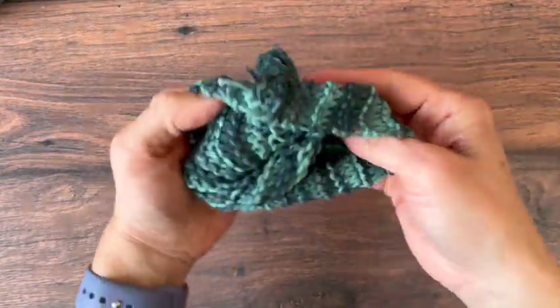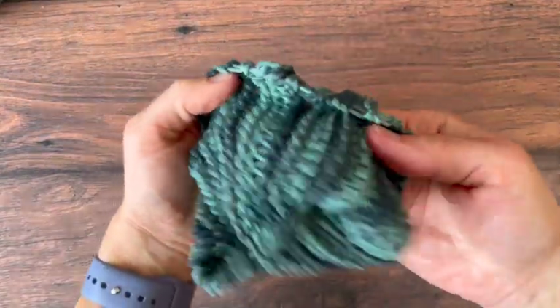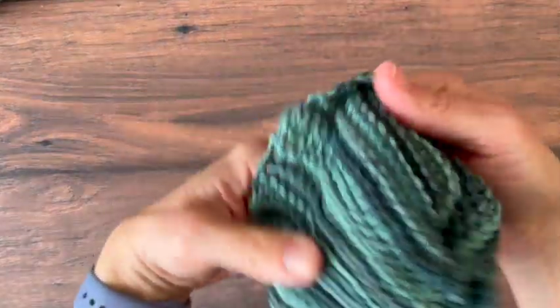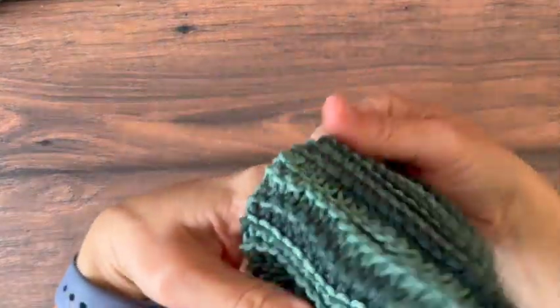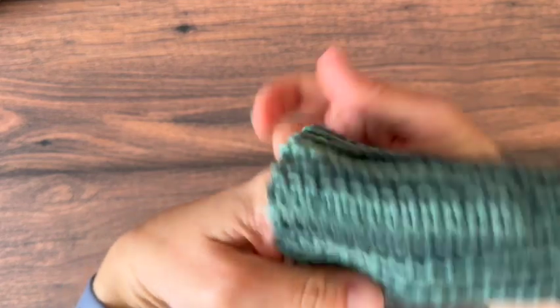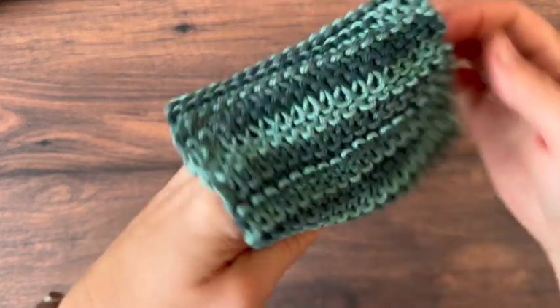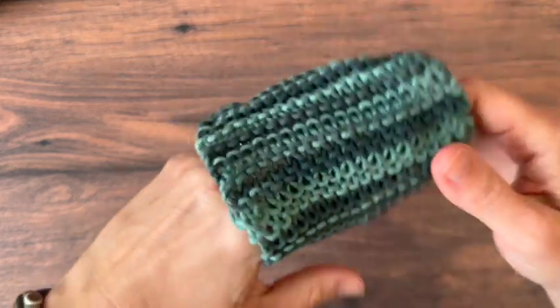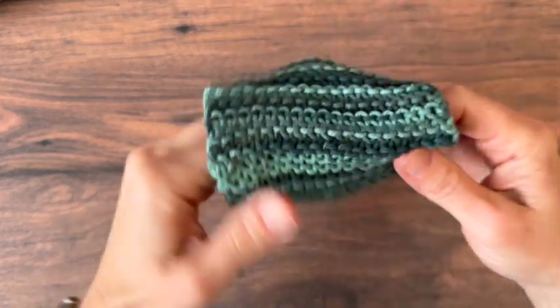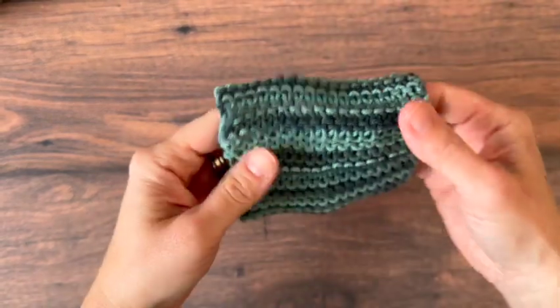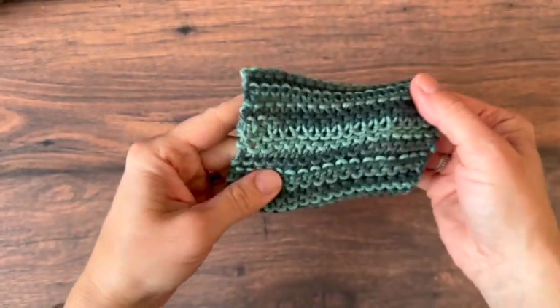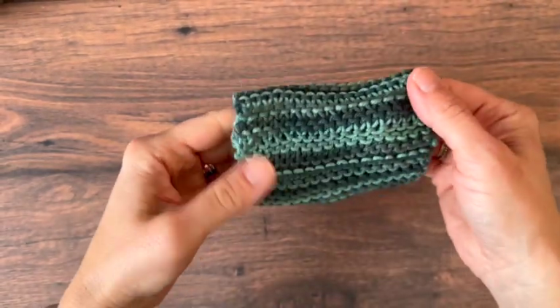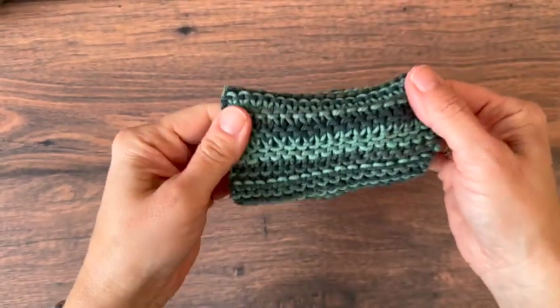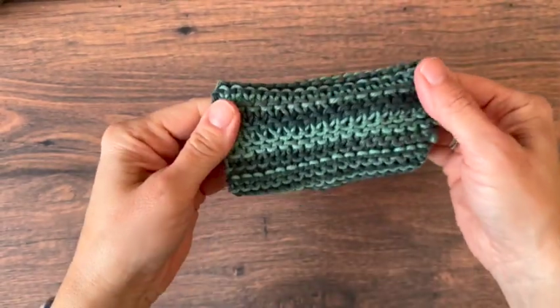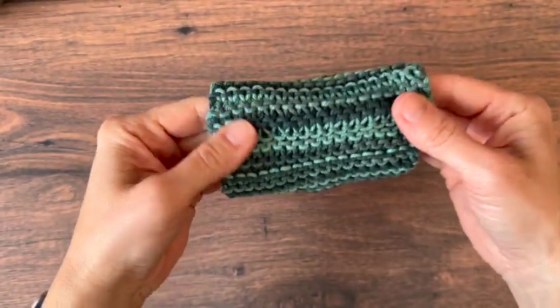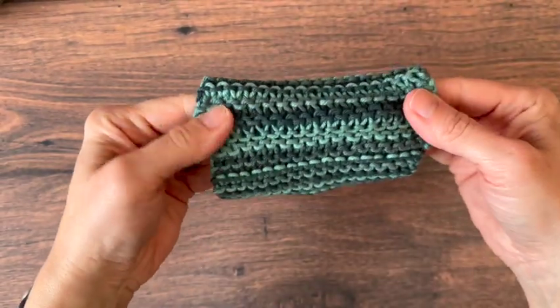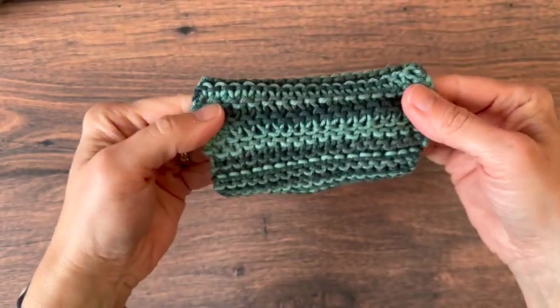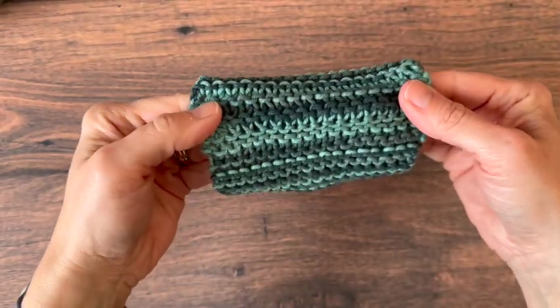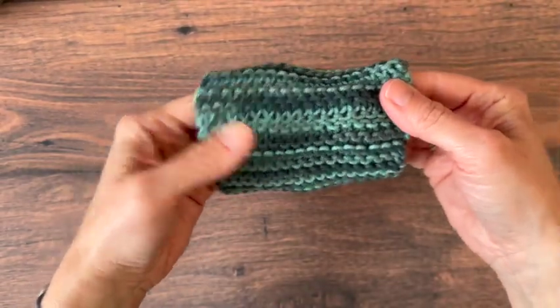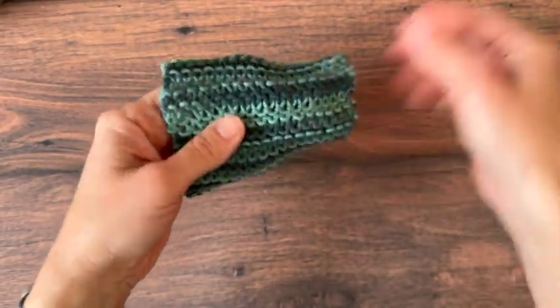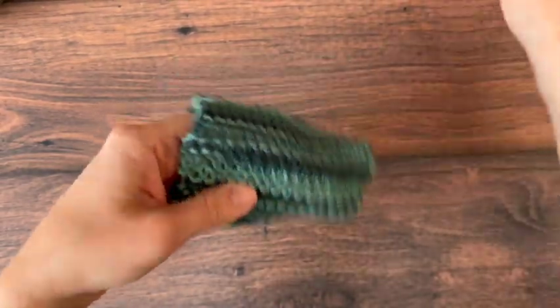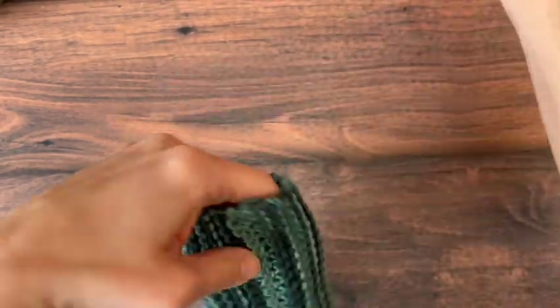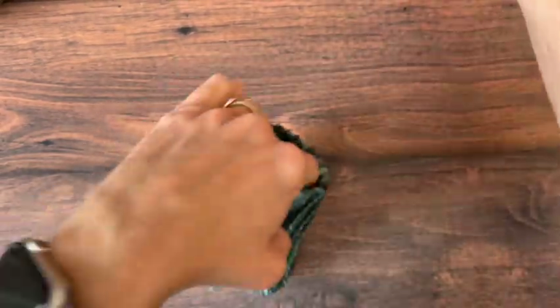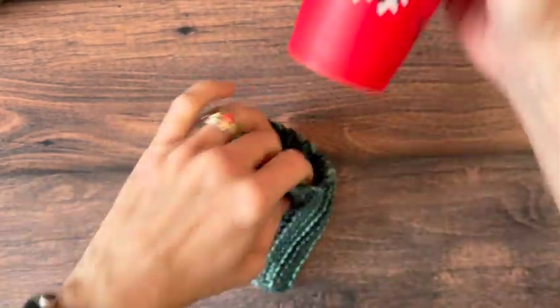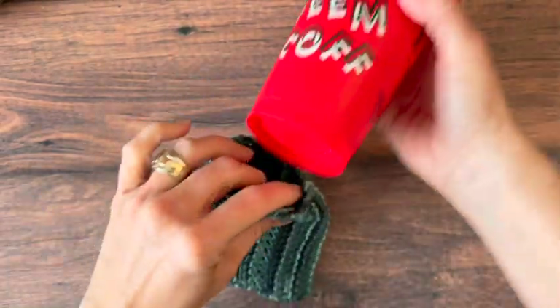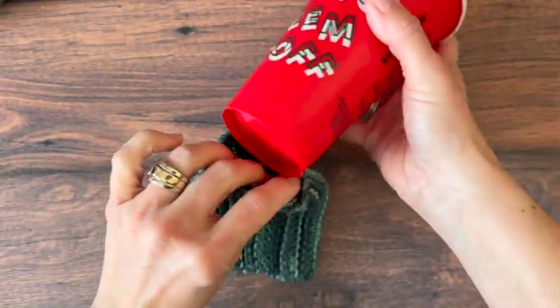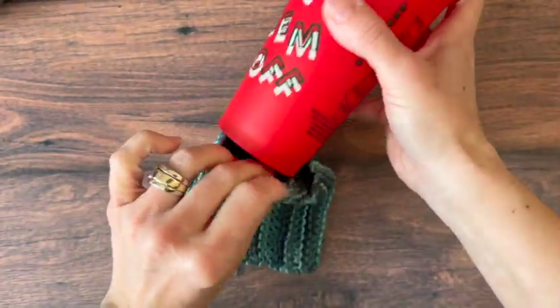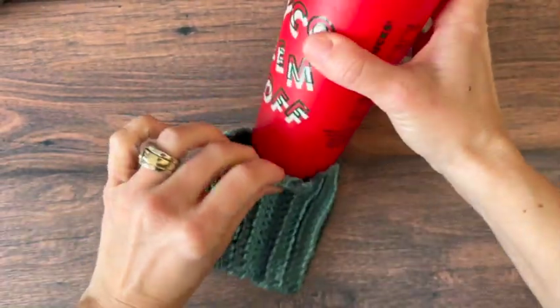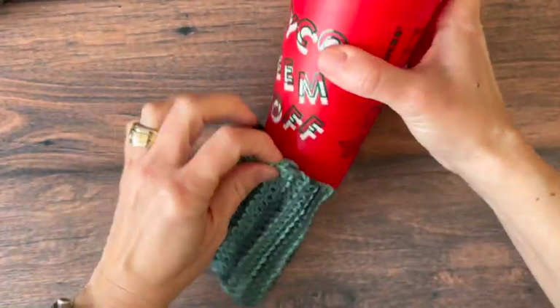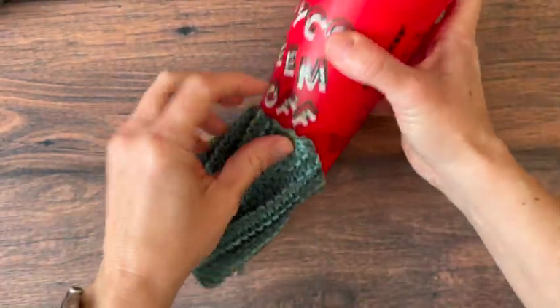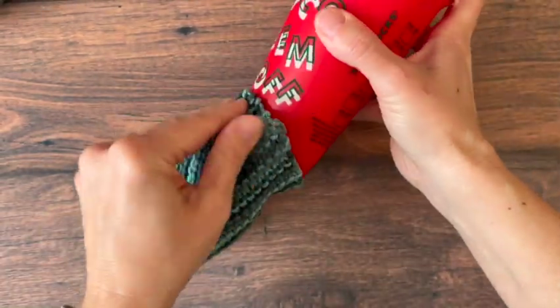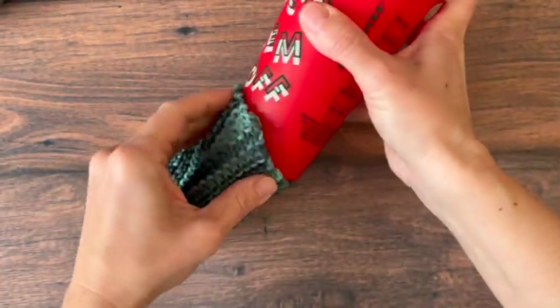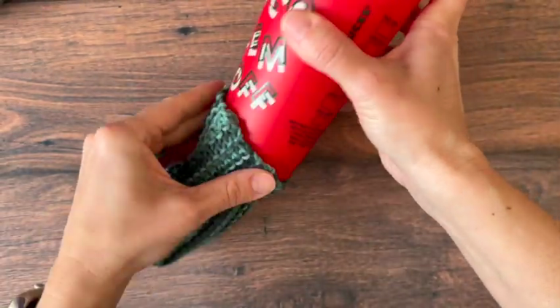Ends are weaved in. Back to the right side — there's my seam.